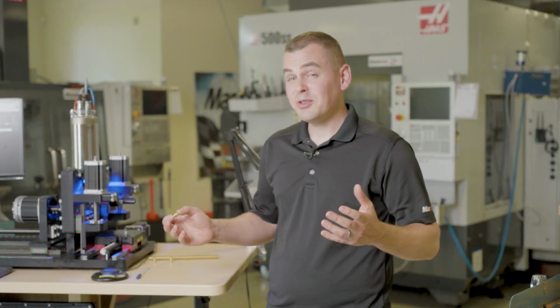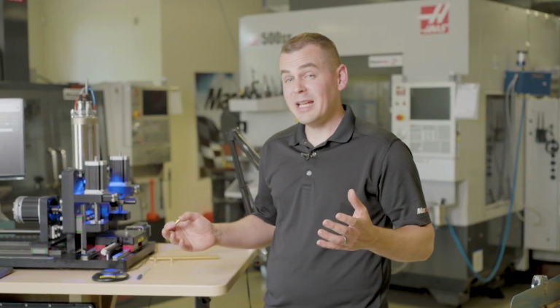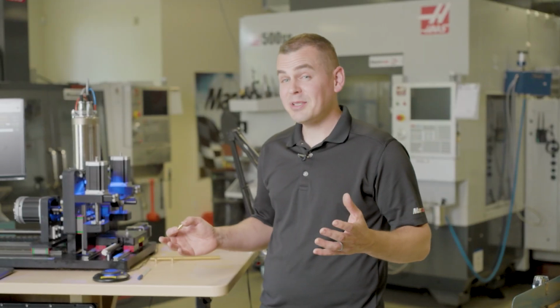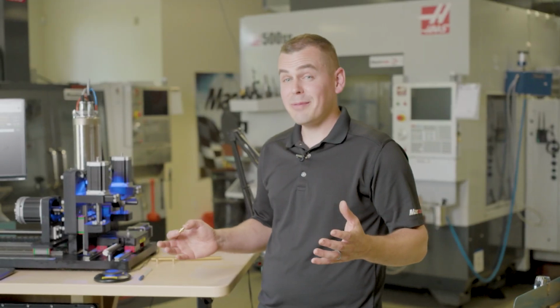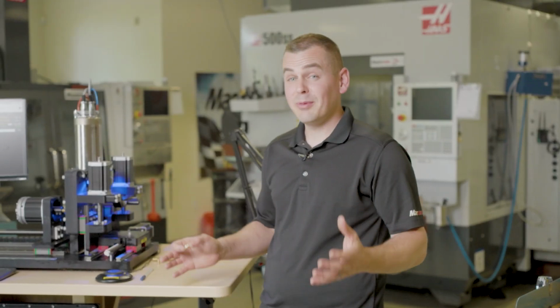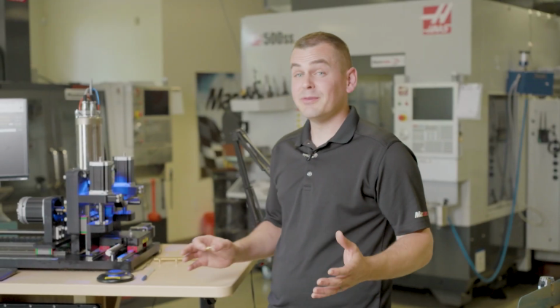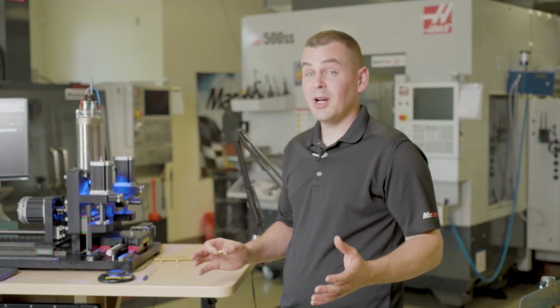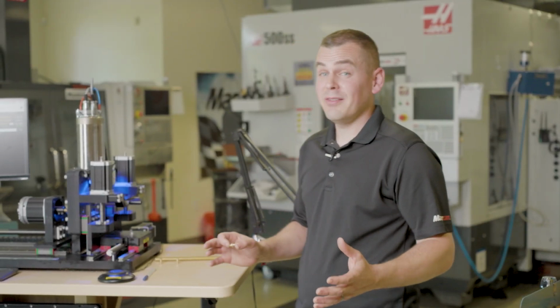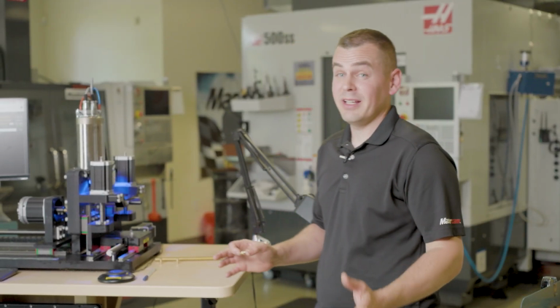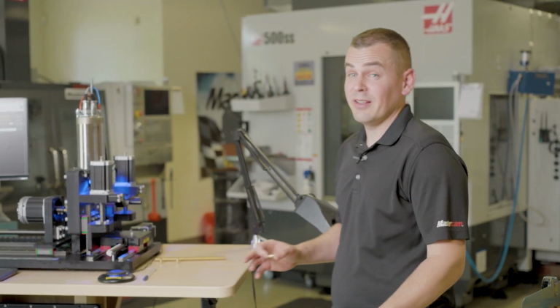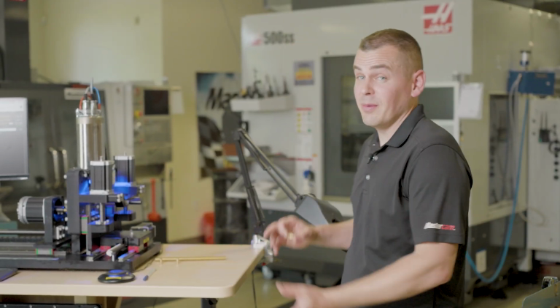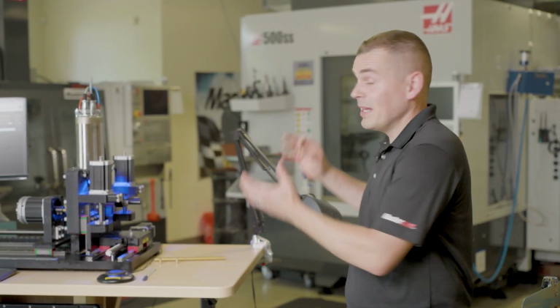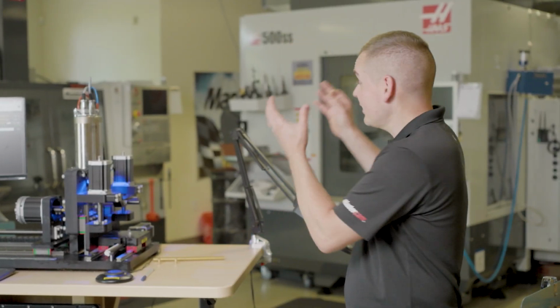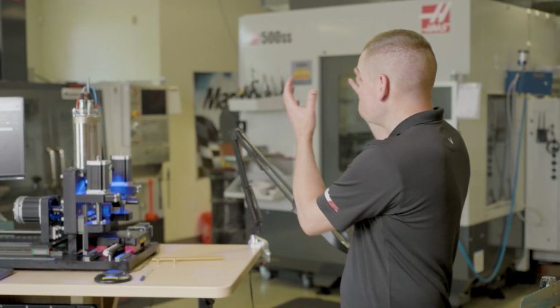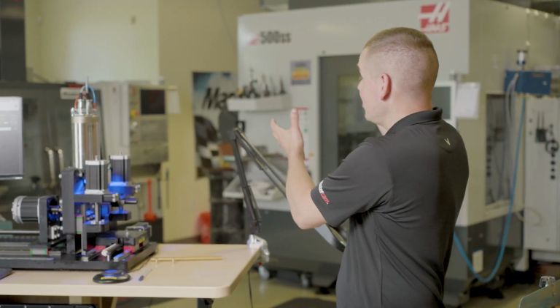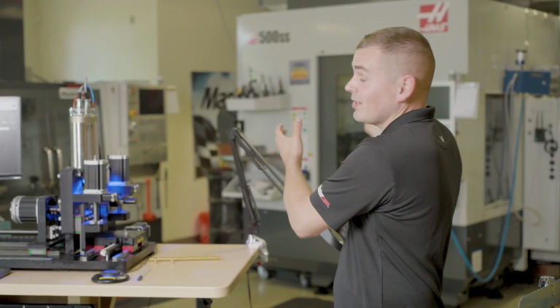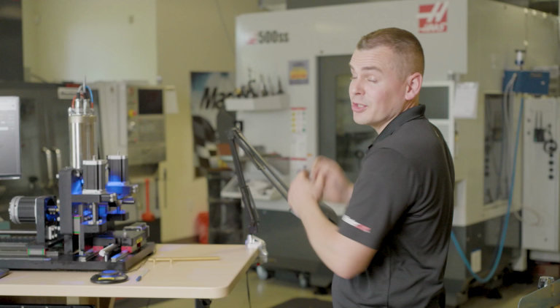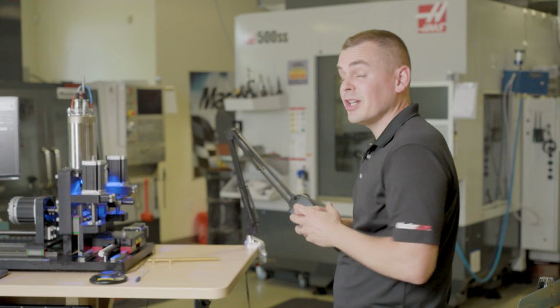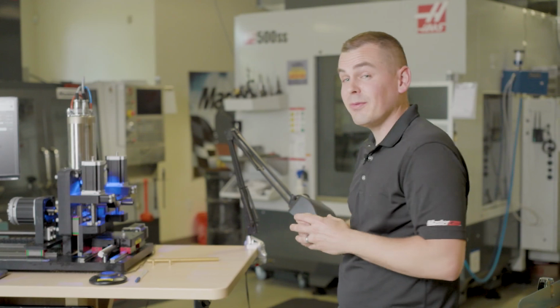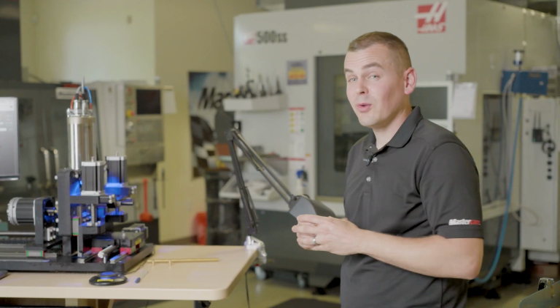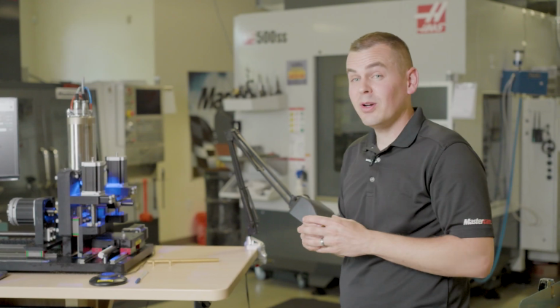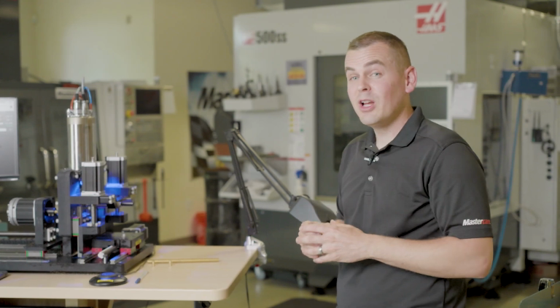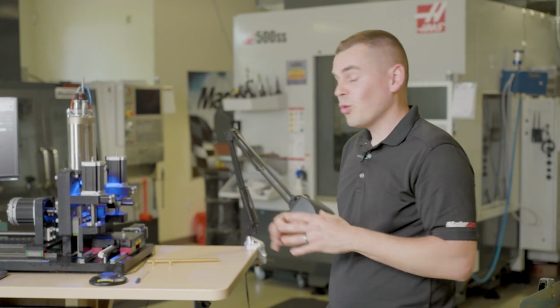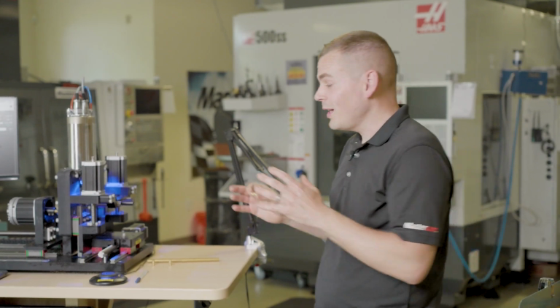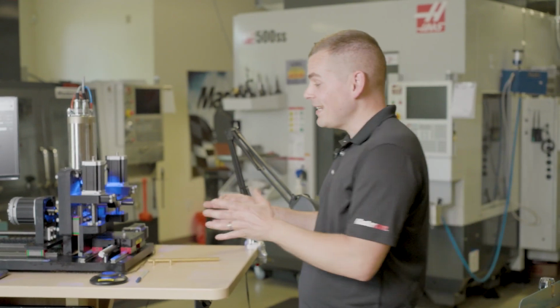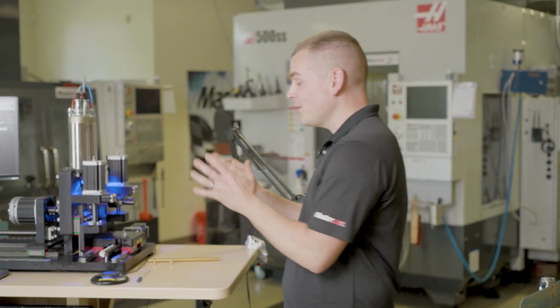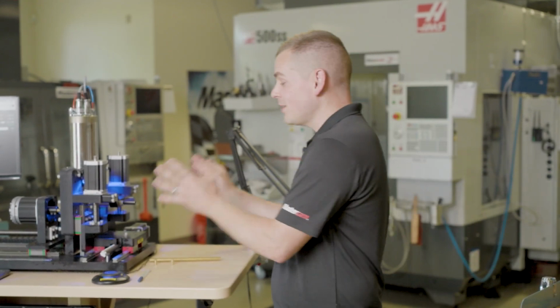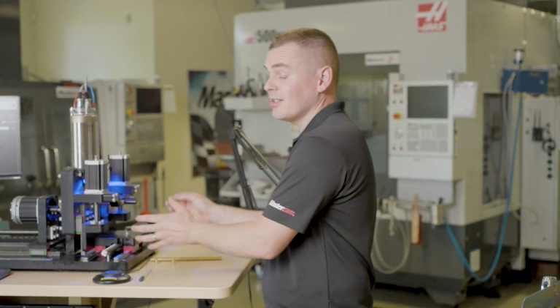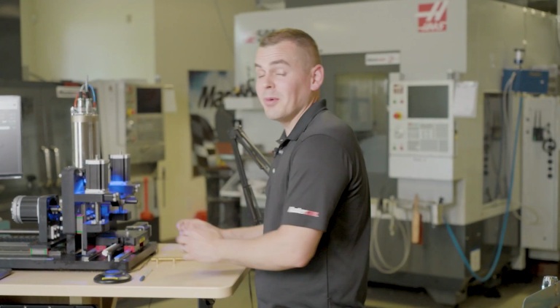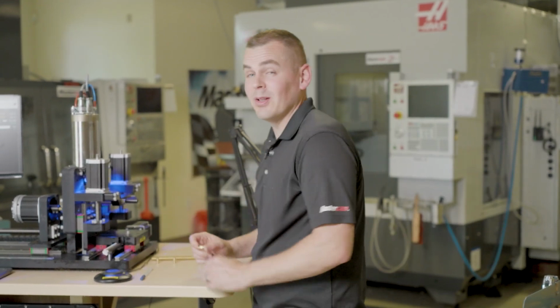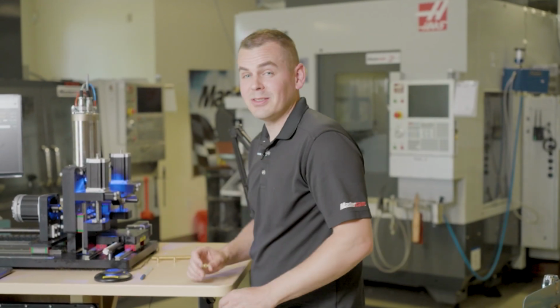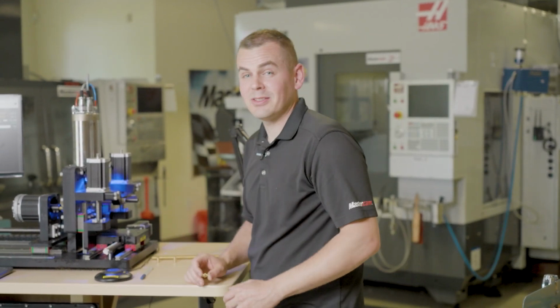Mastercam's capable of driving the biggest machines on your shop floor right down to the smallest.